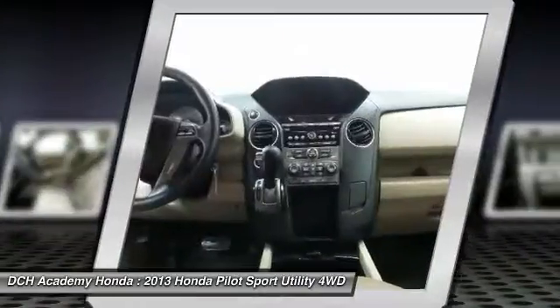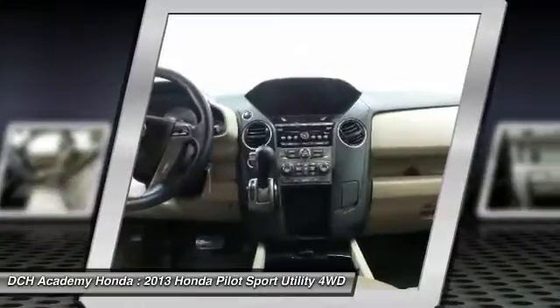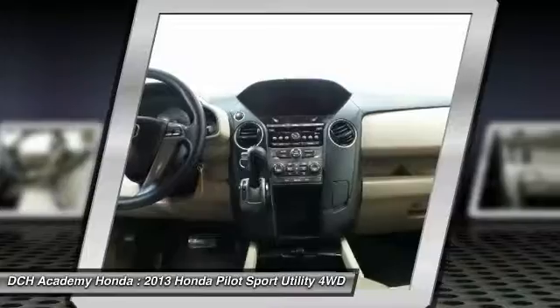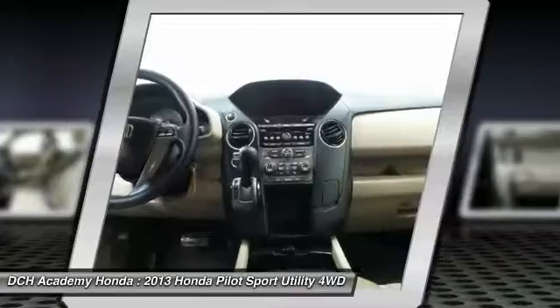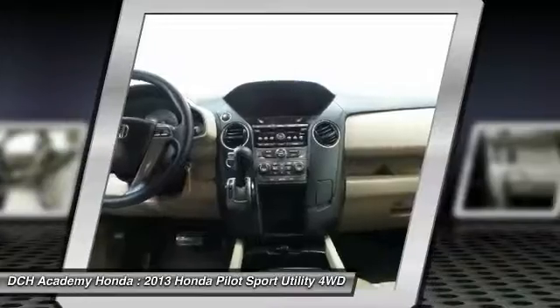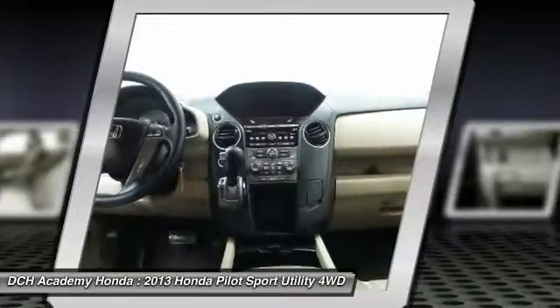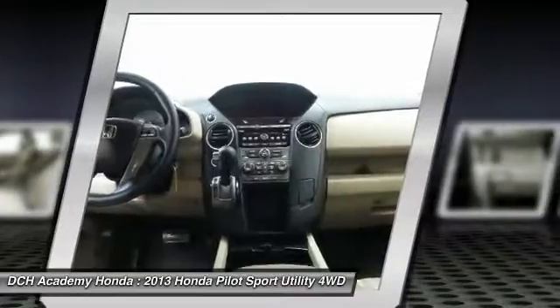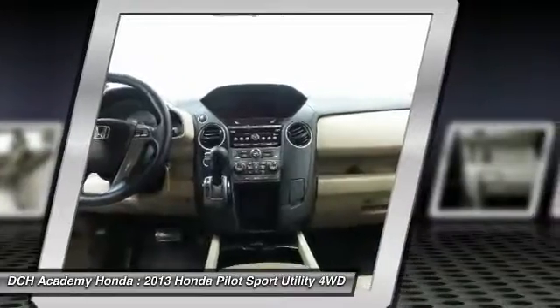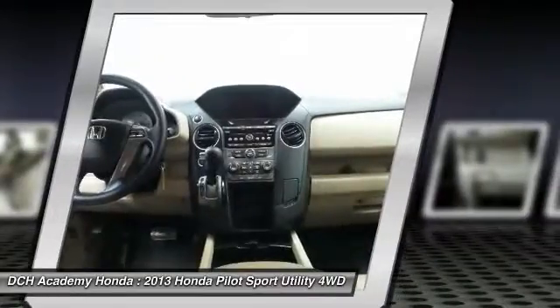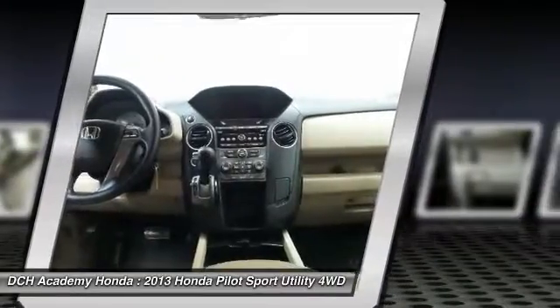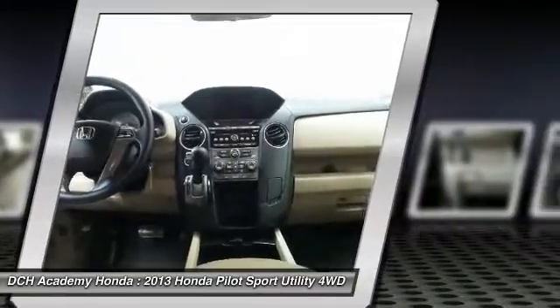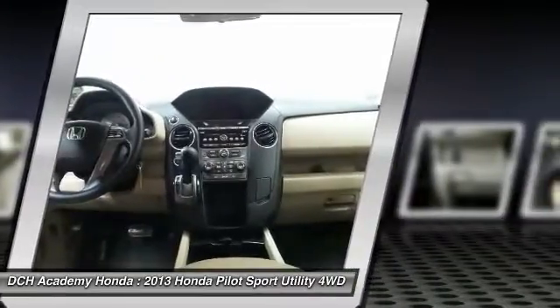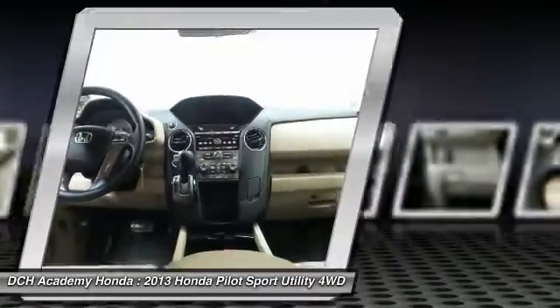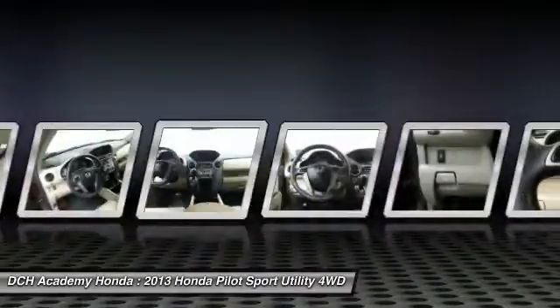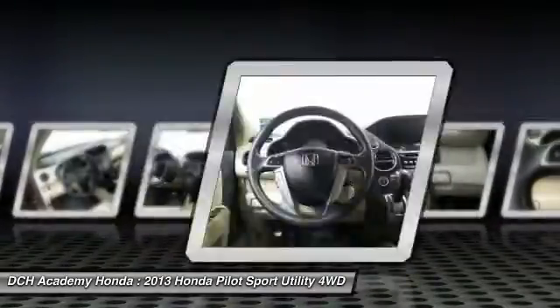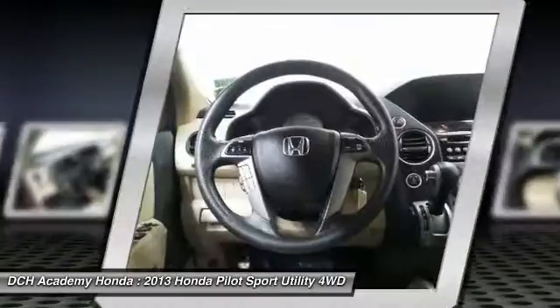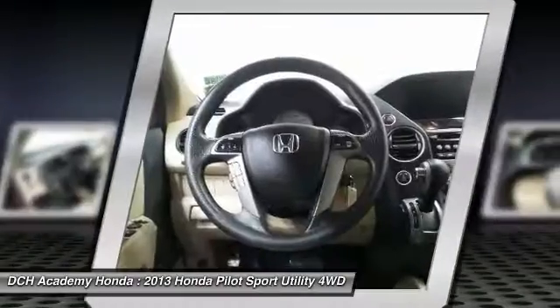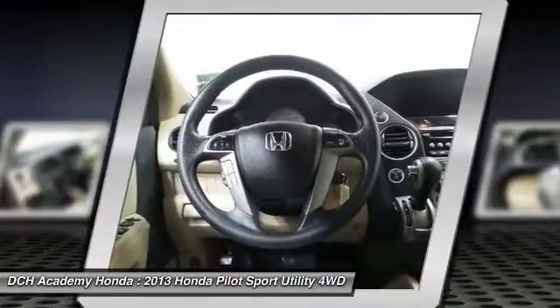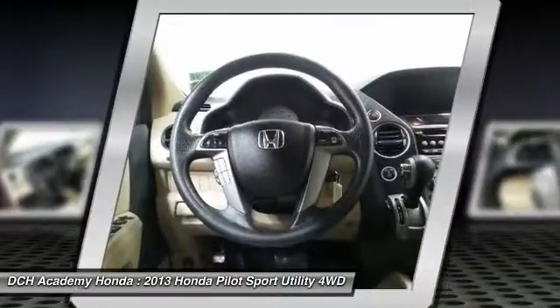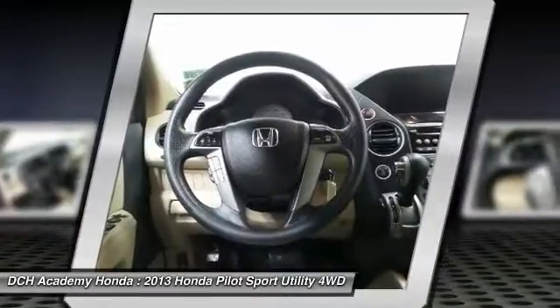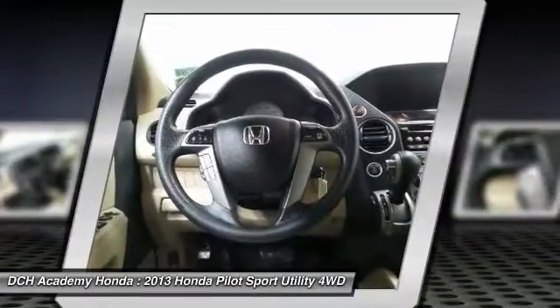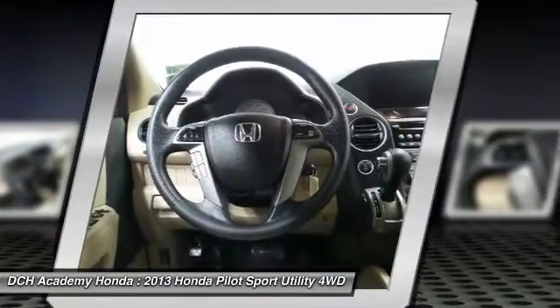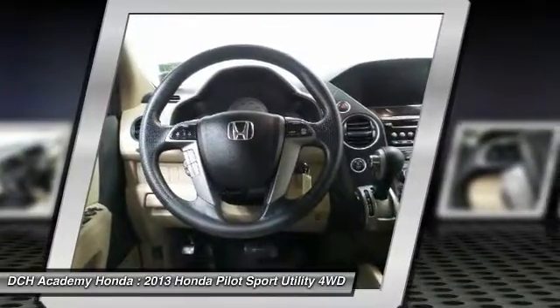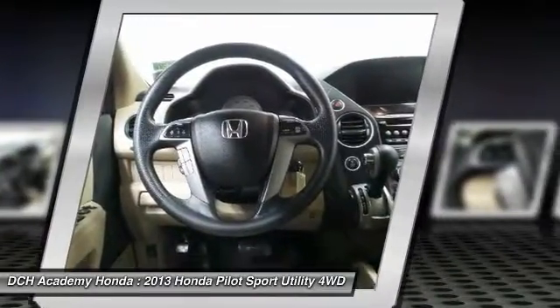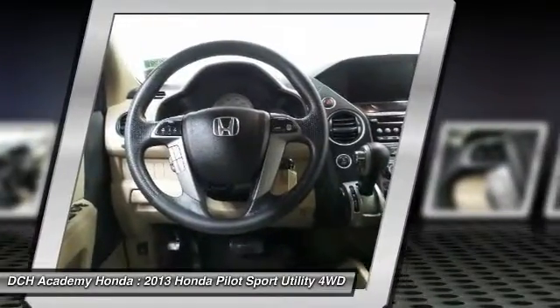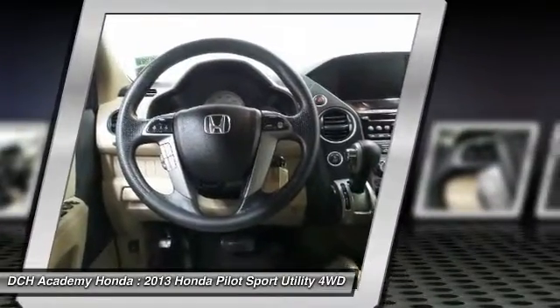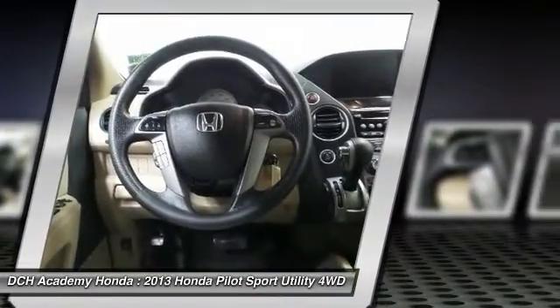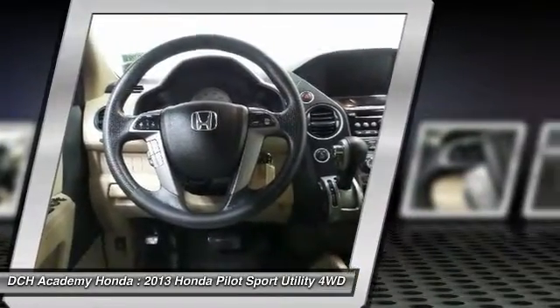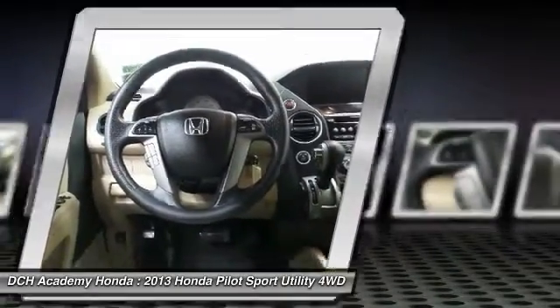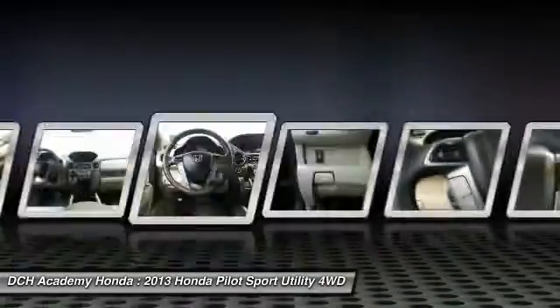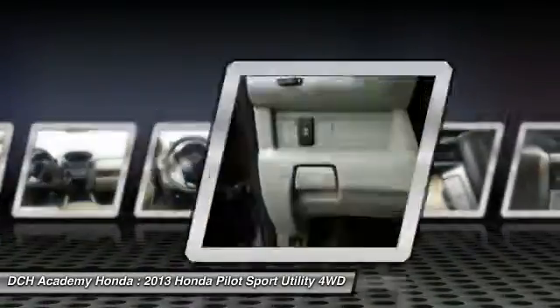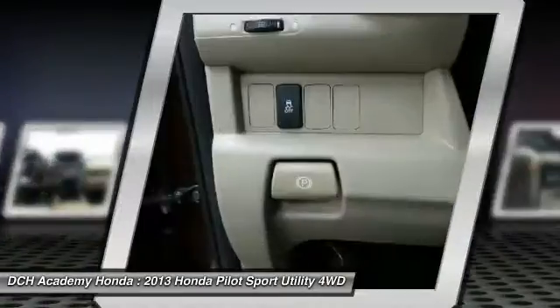Traction control. Bluetooth. Power steering. Adjustable steering wheel. Come take a test drive today.